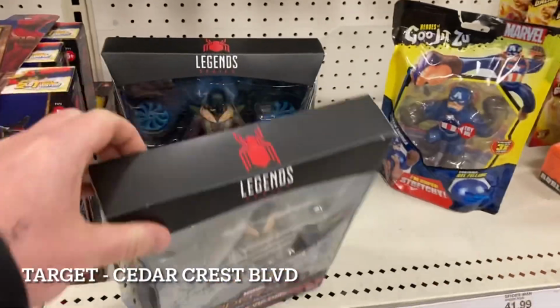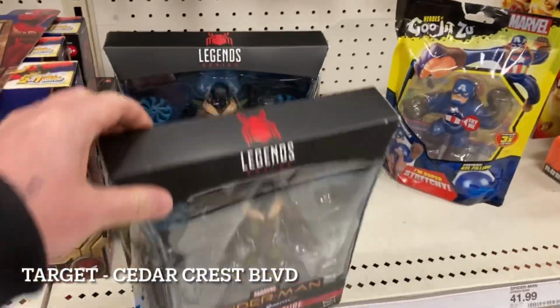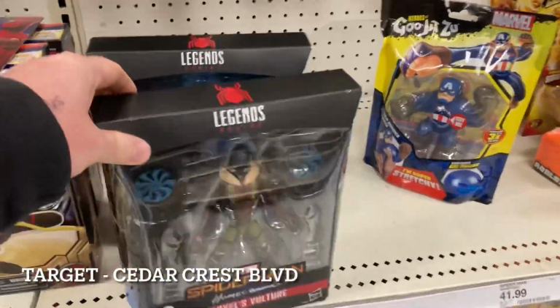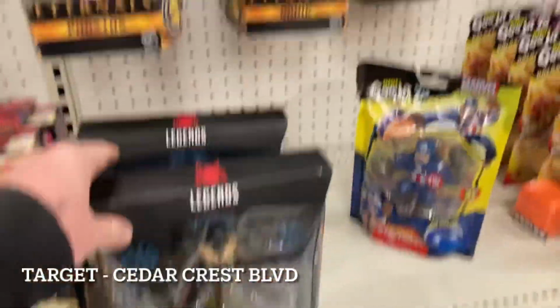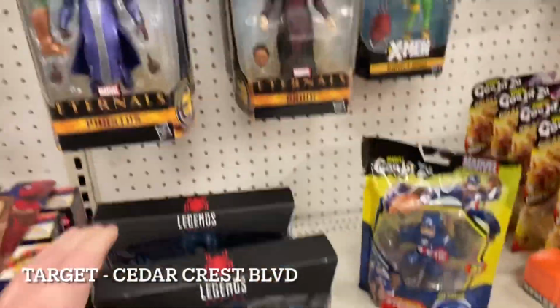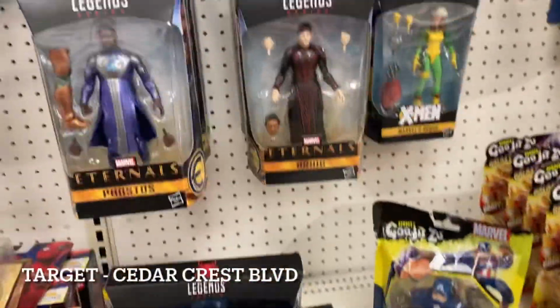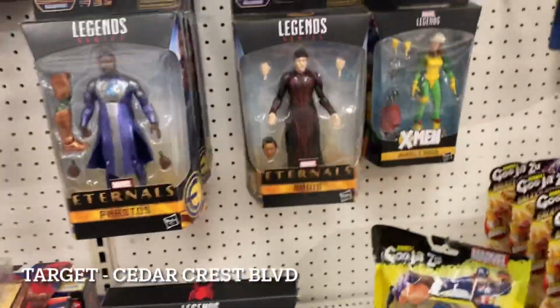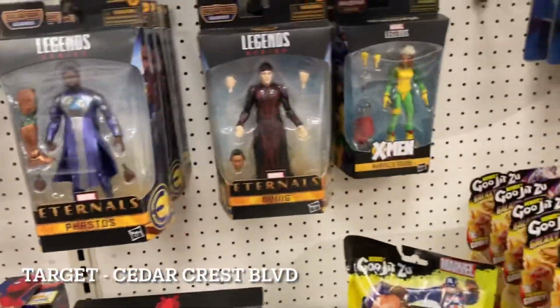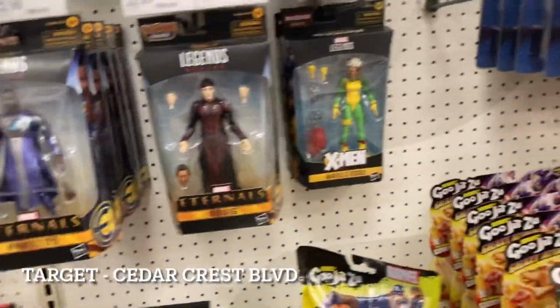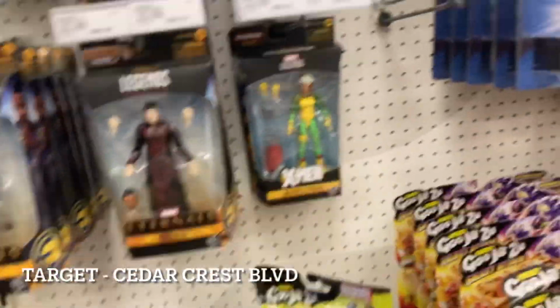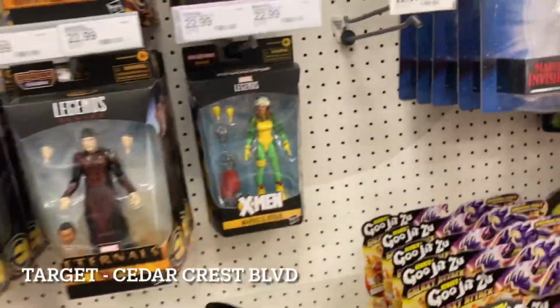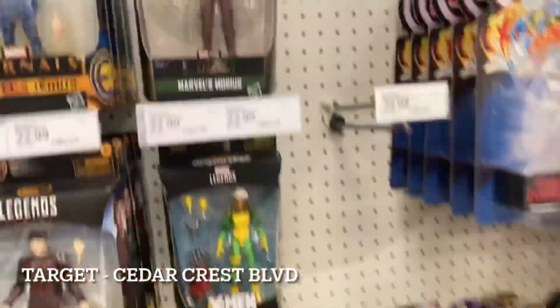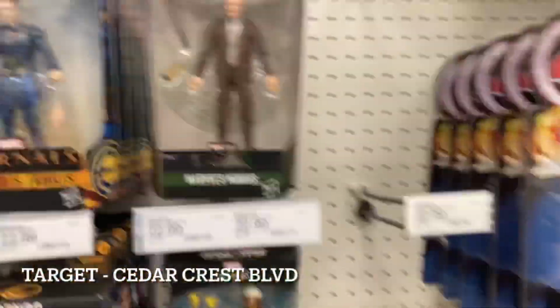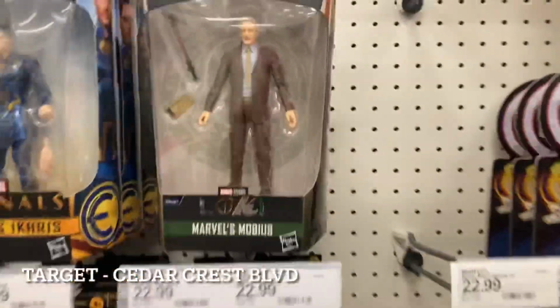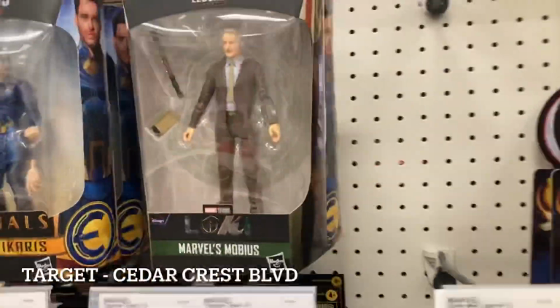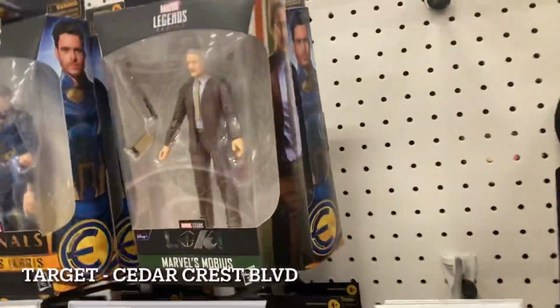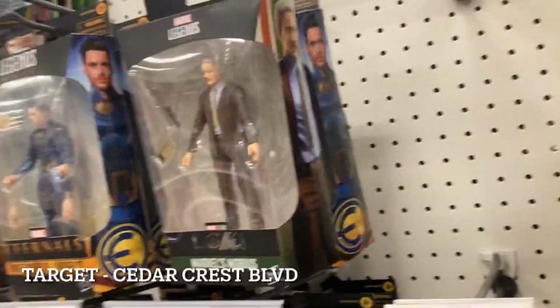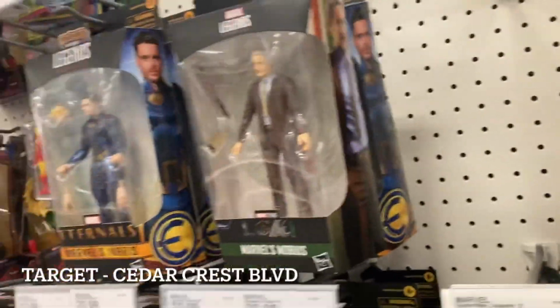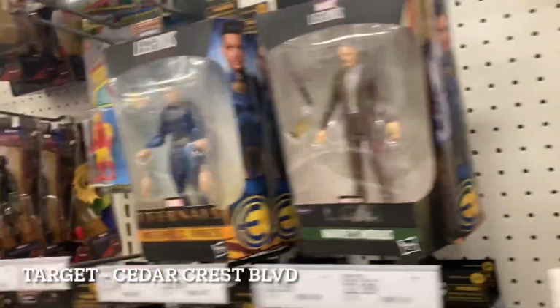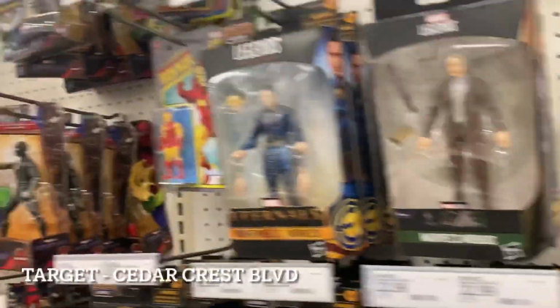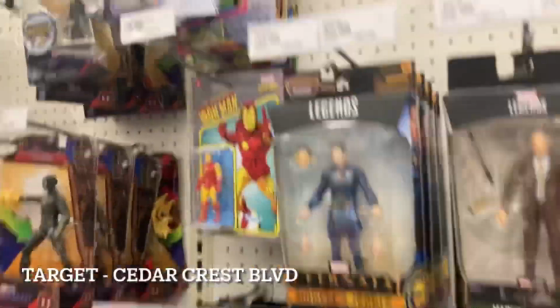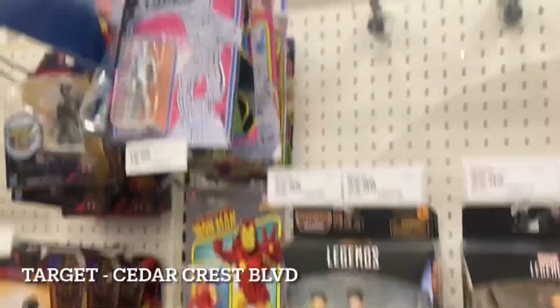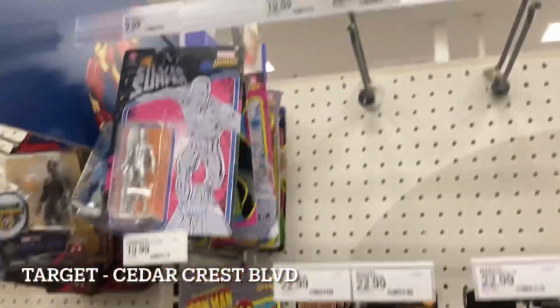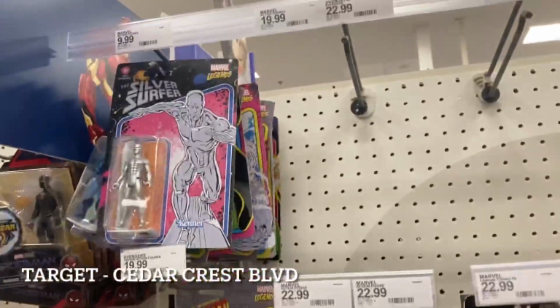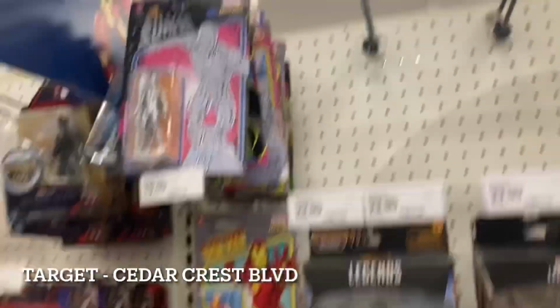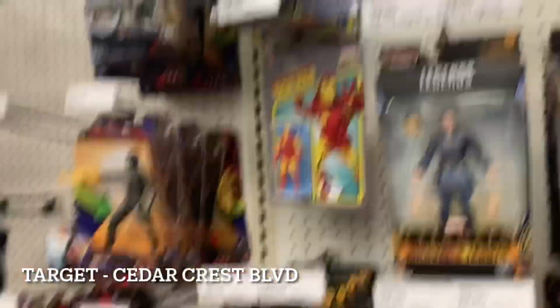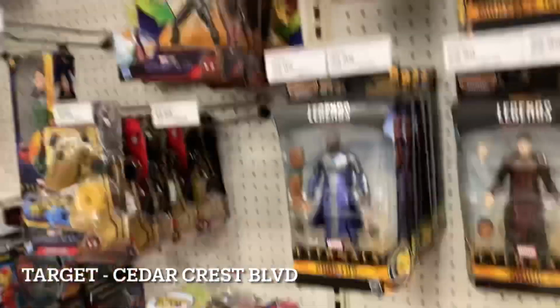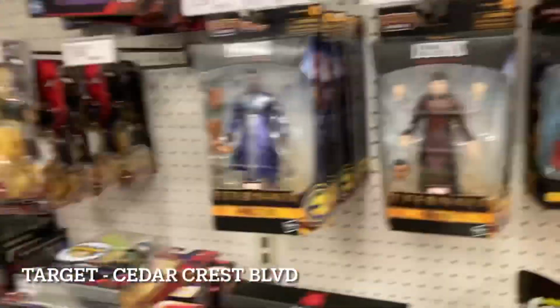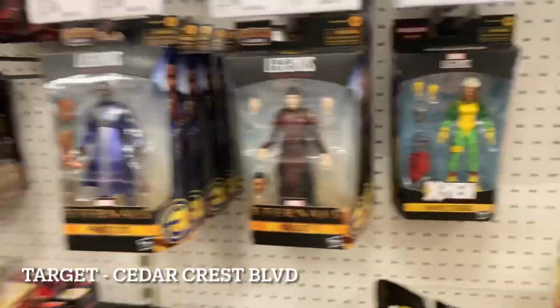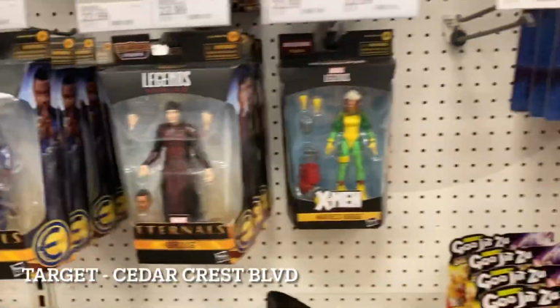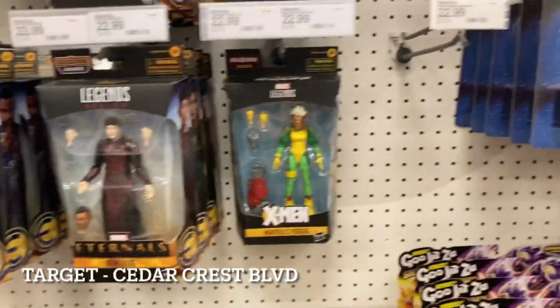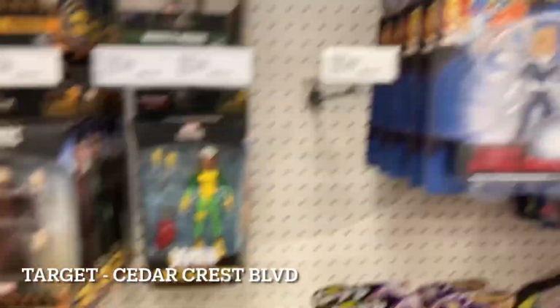We got two more vultures. We have tons of Eternals, a Rogue, and a Mobius. Not much else, so unfortunately the buy two get one deal is still not that helpful.